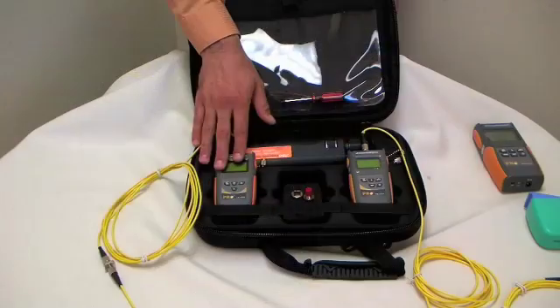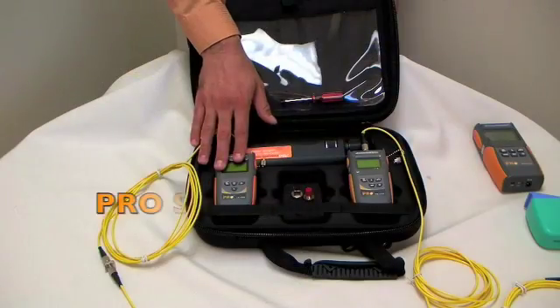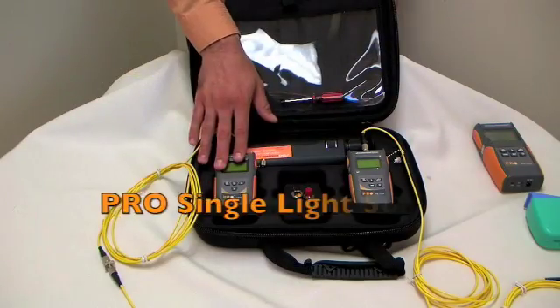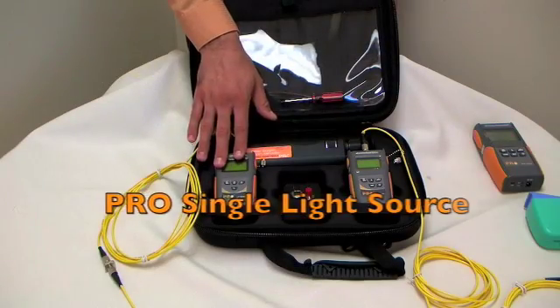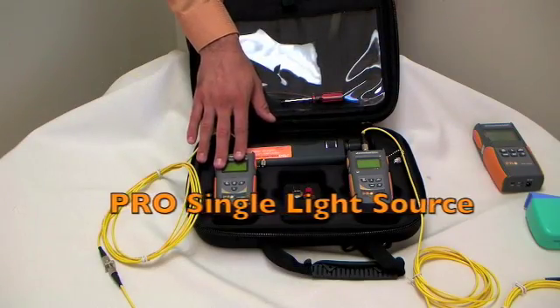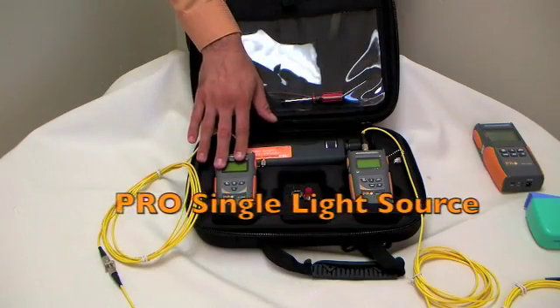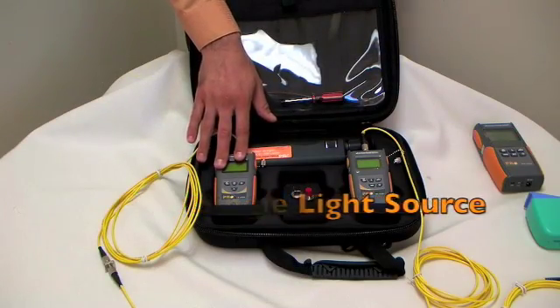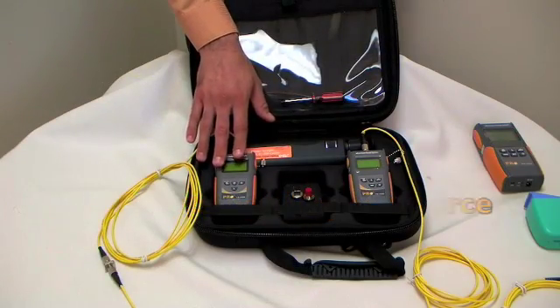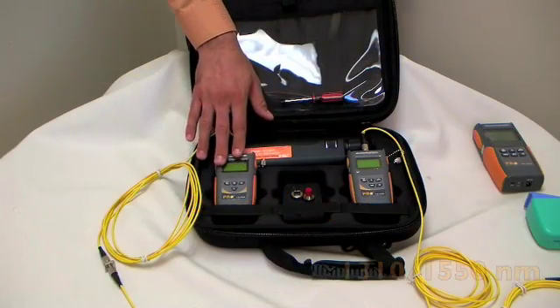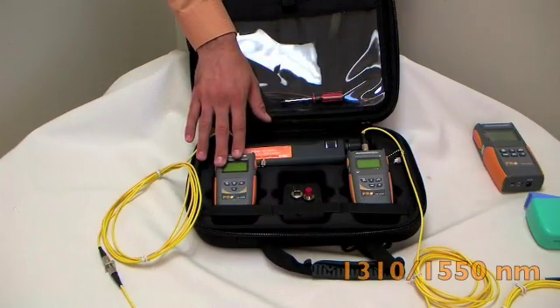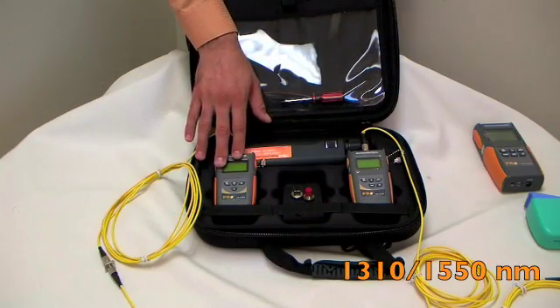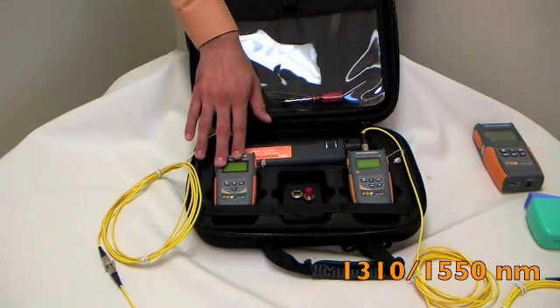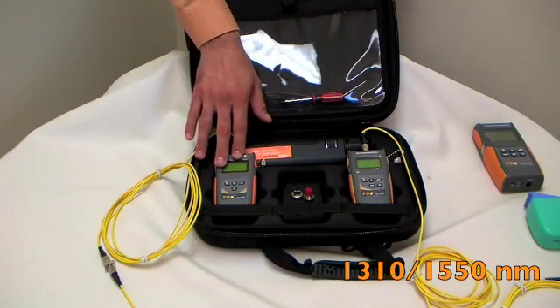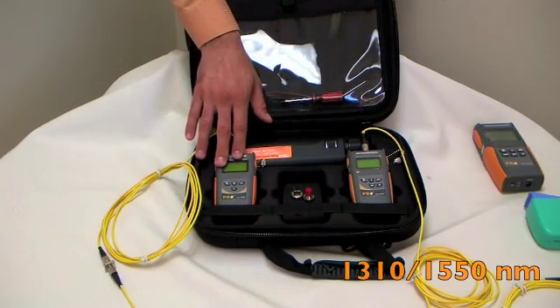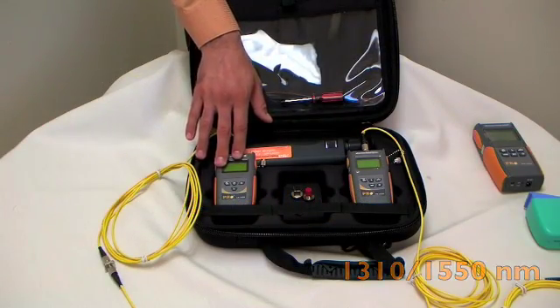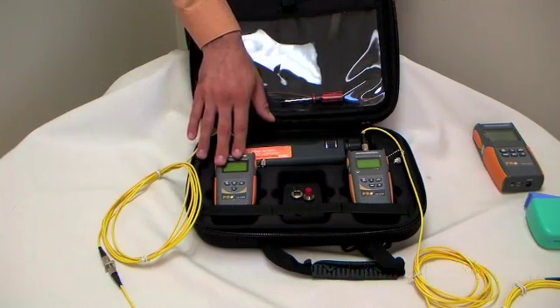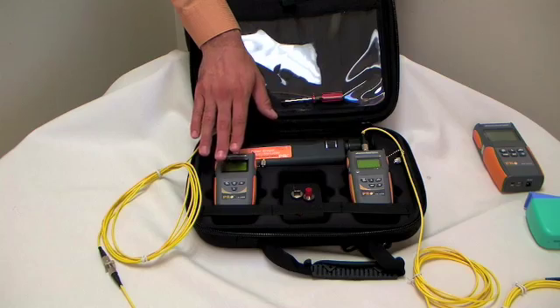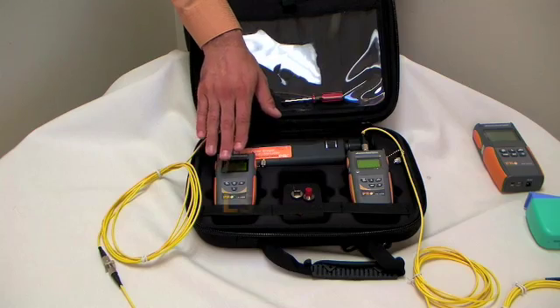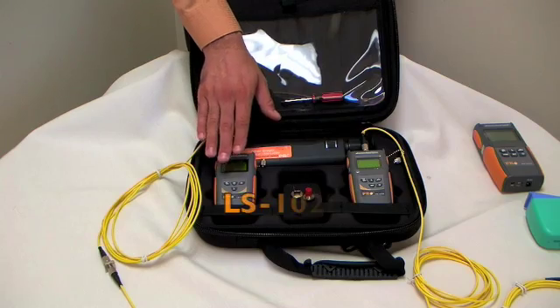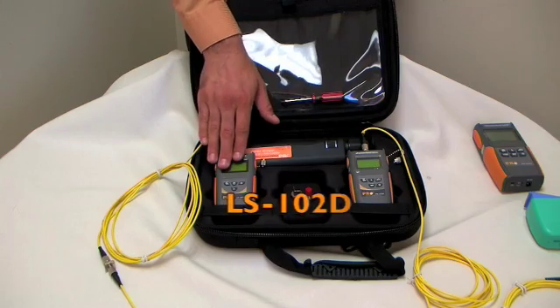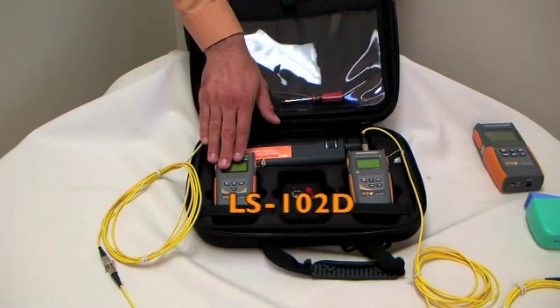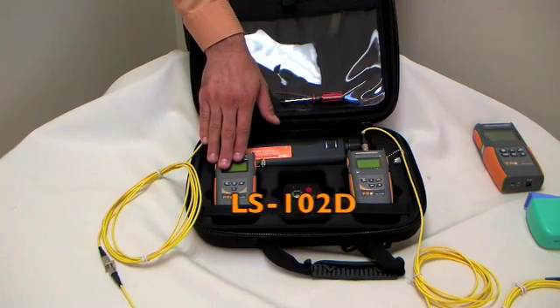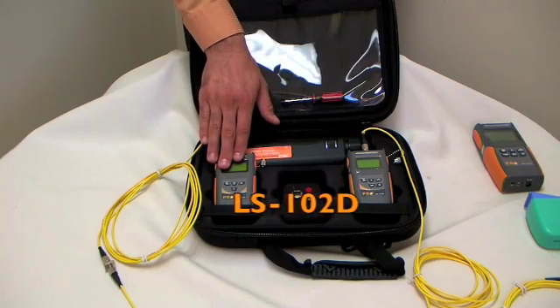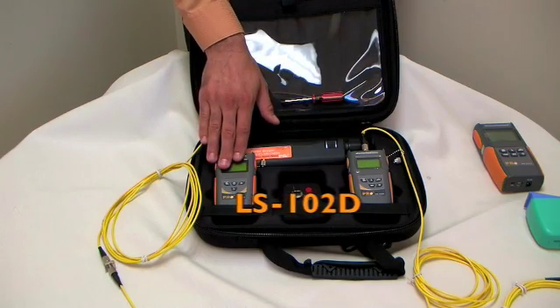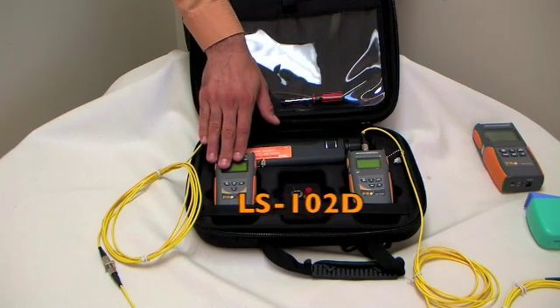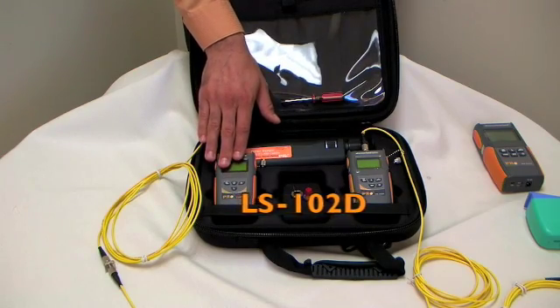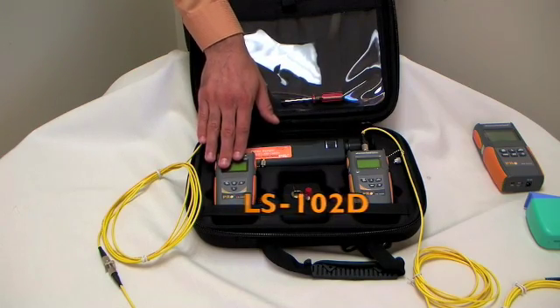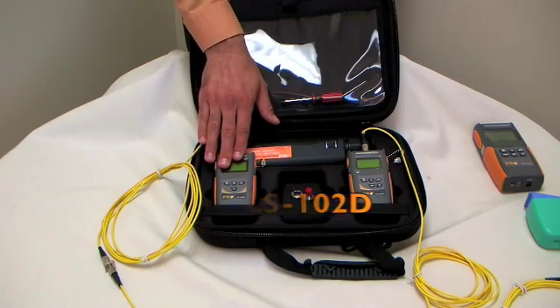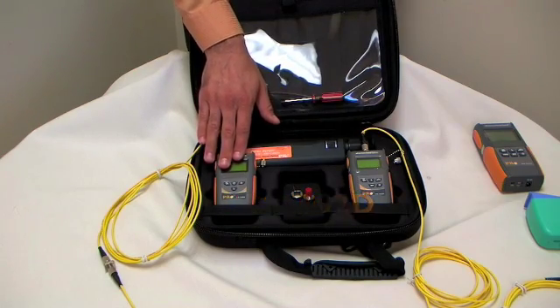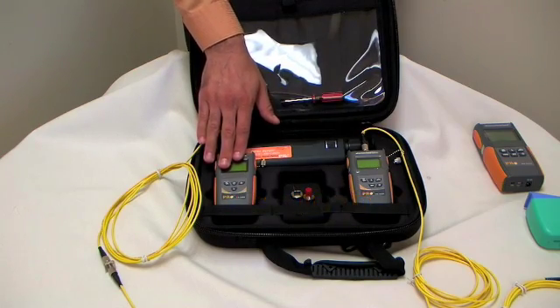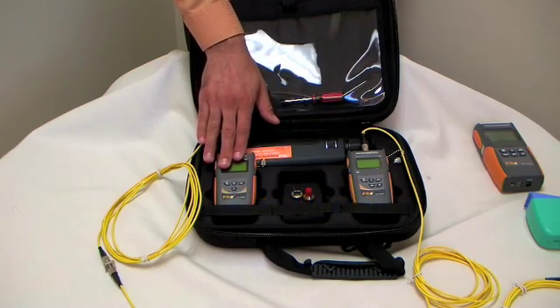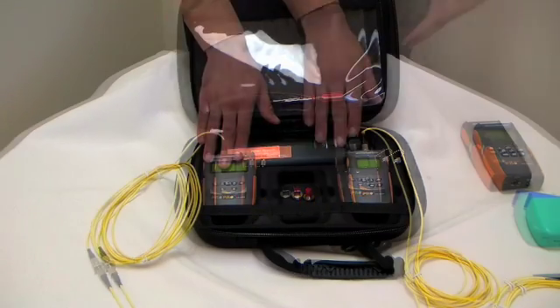This is the Pro Single Mode Light Source 1310, 1550 nanometers. The part number is LS102D.